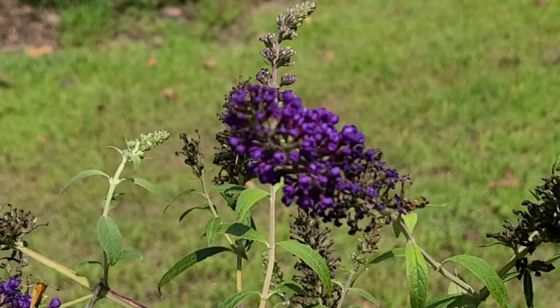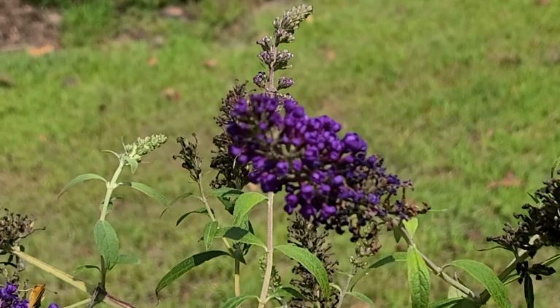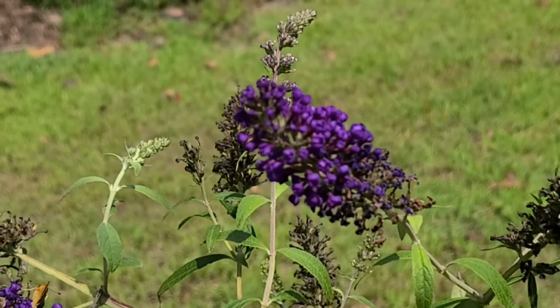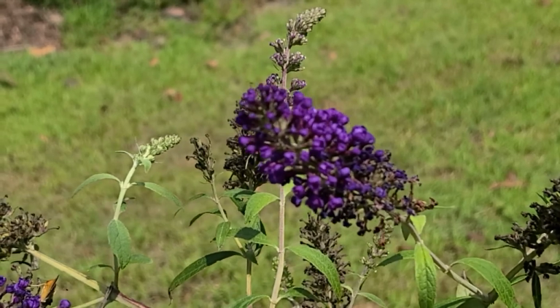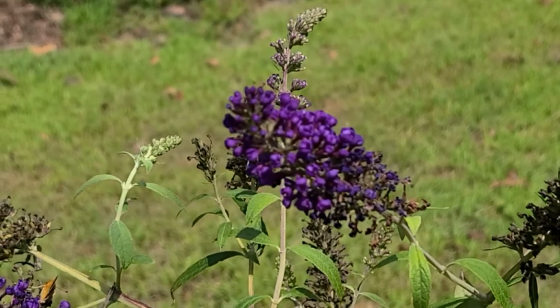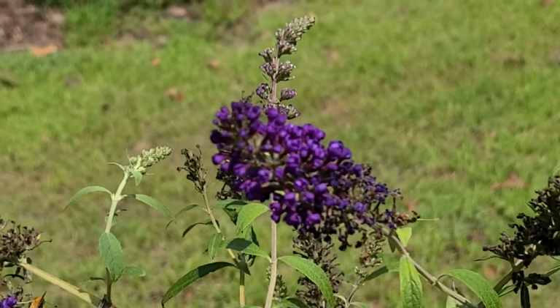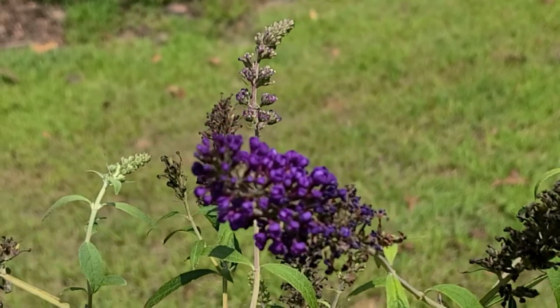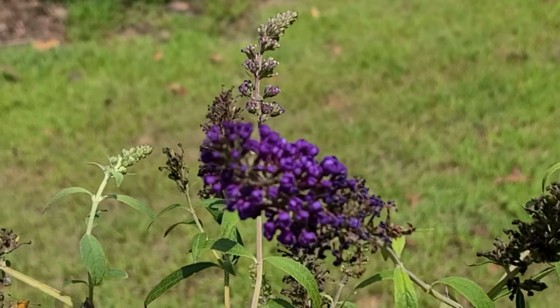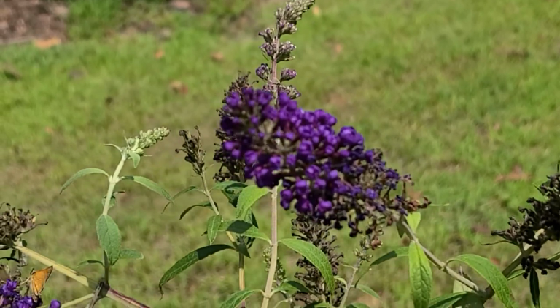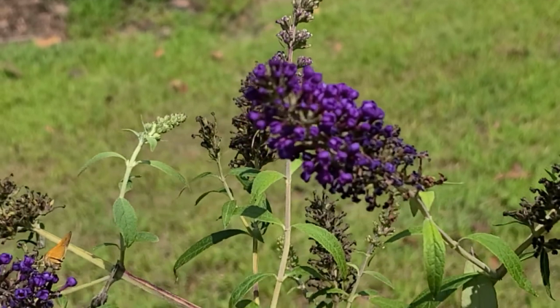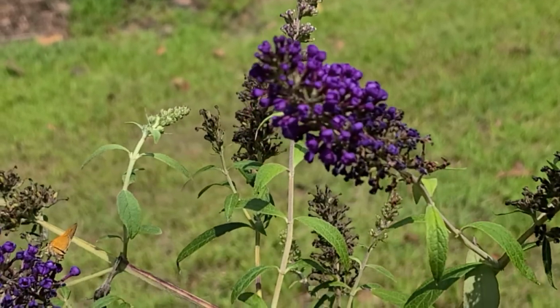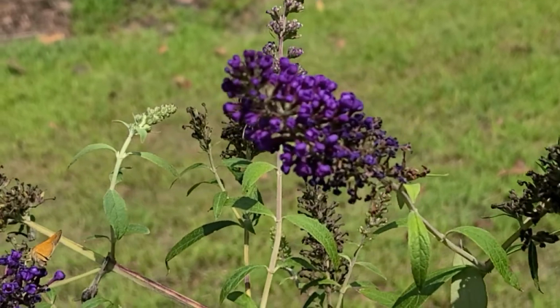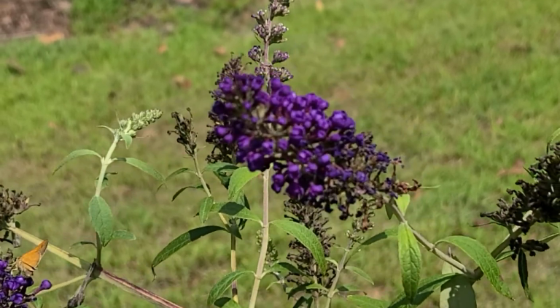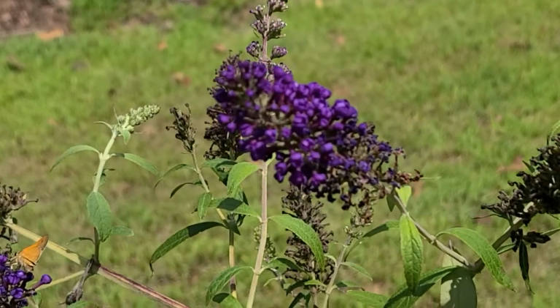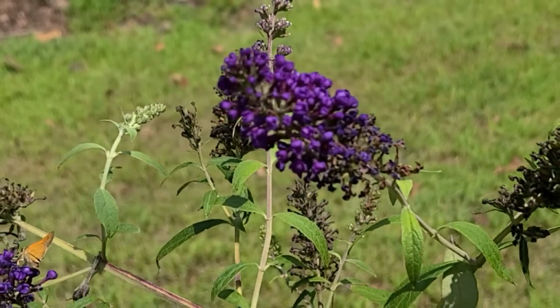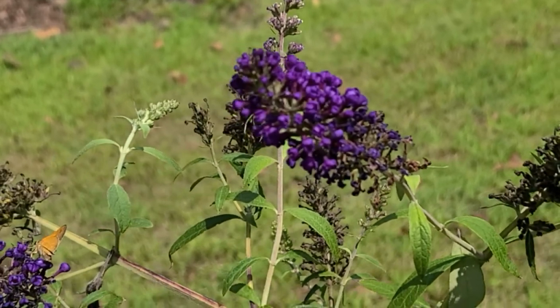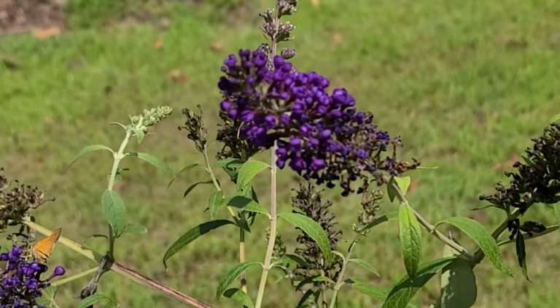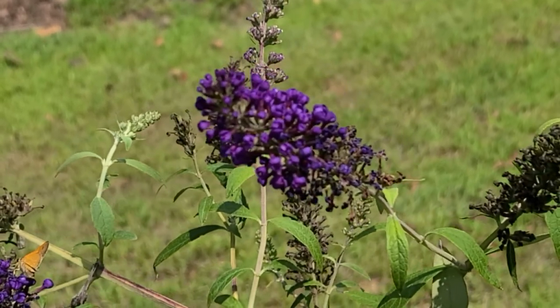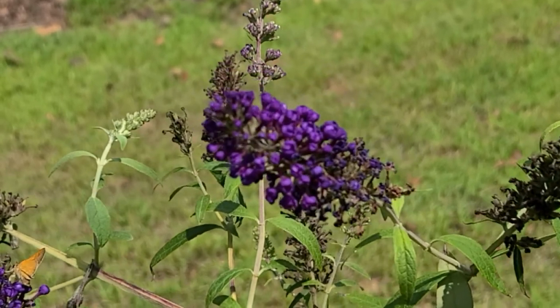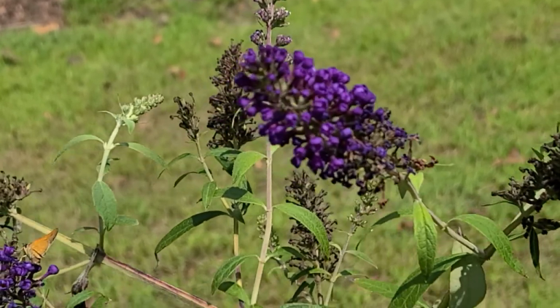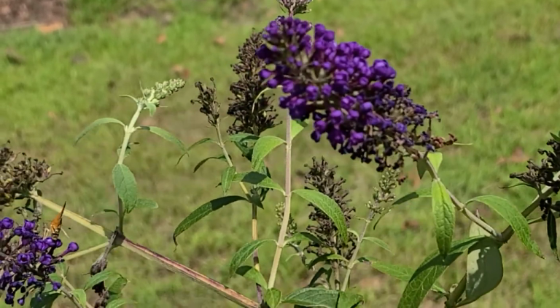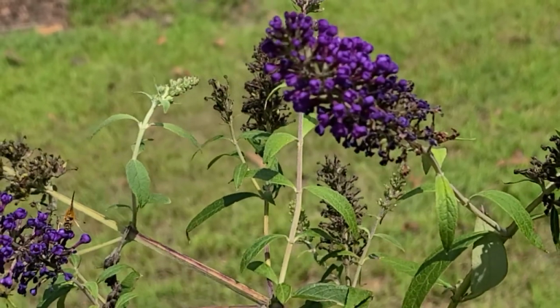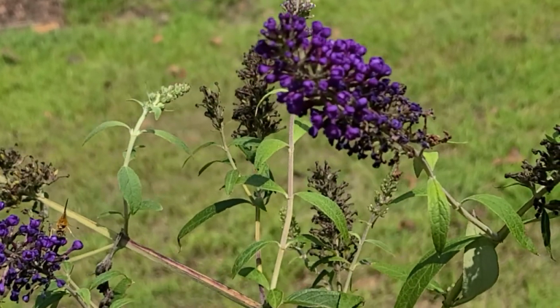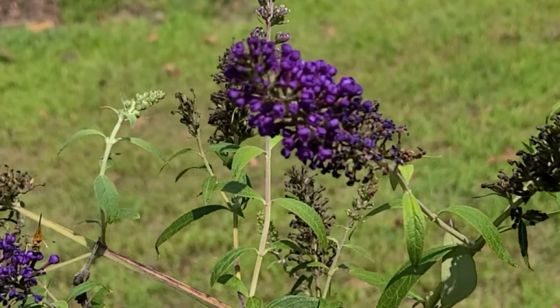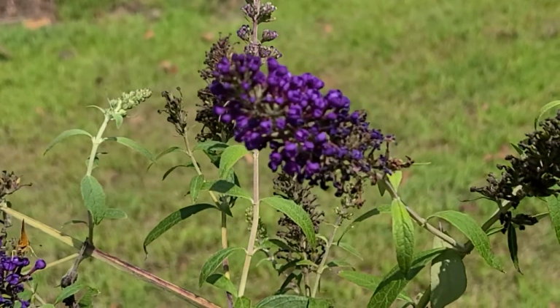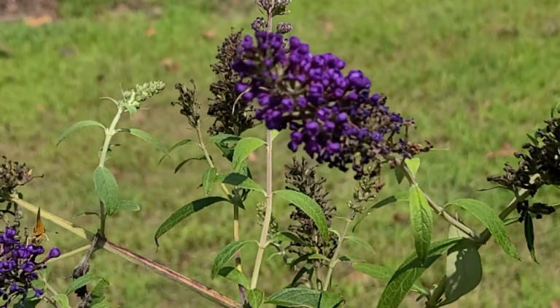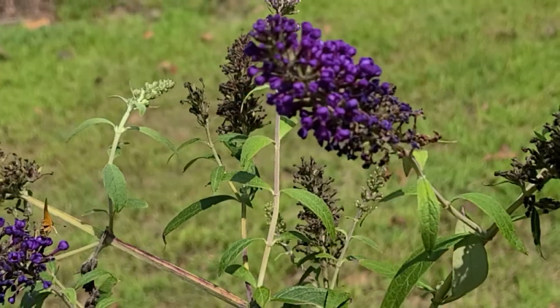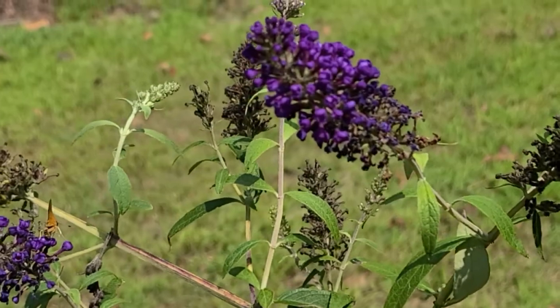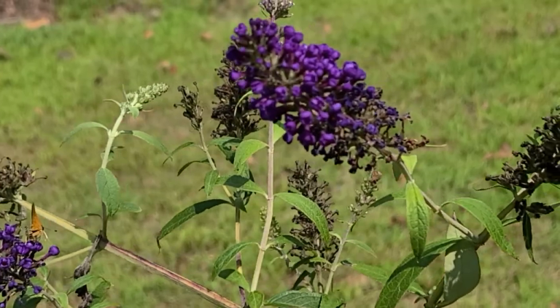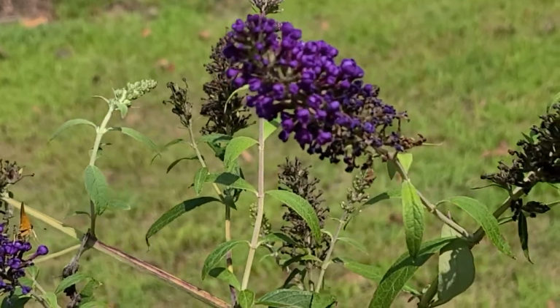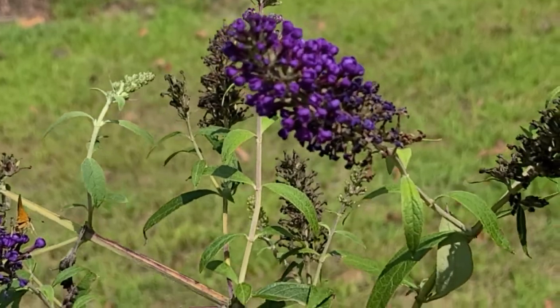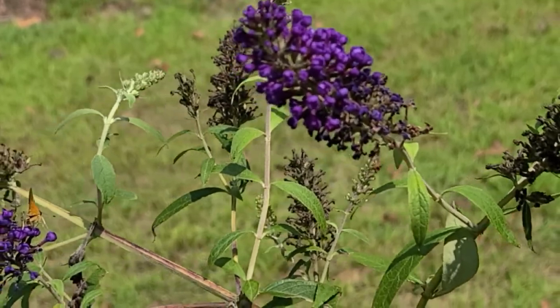Today we're going to propagate a butterfly bush. Won't you join us?